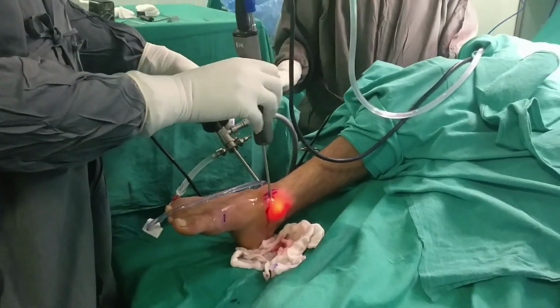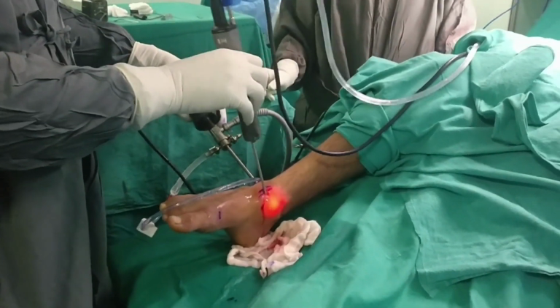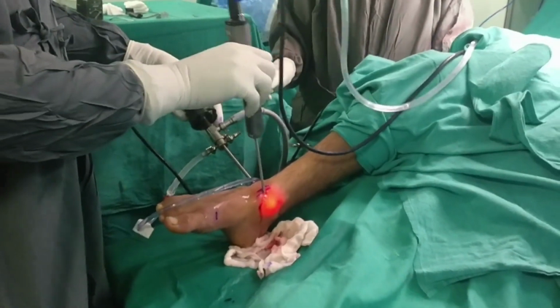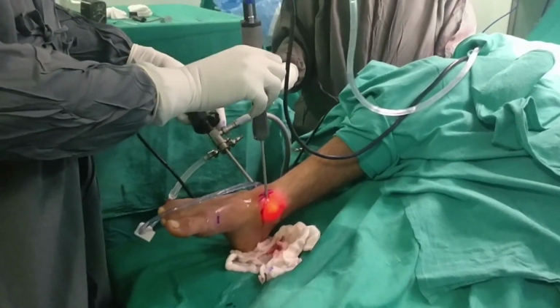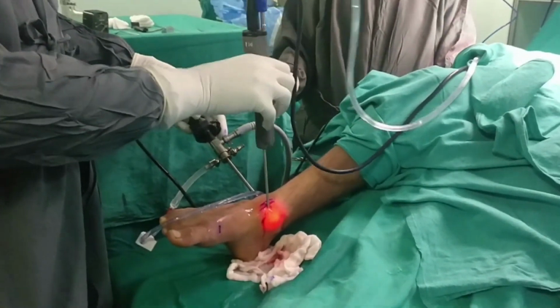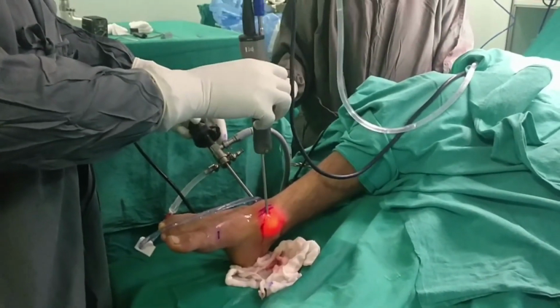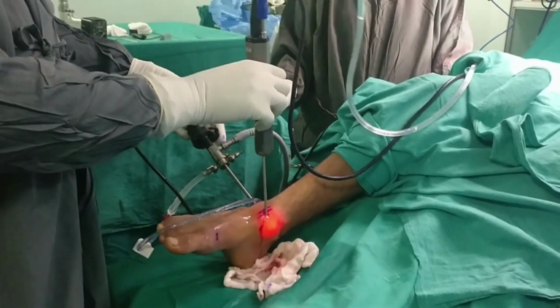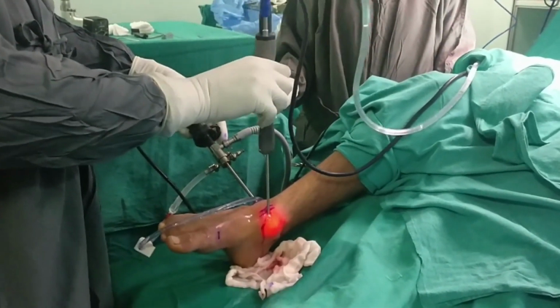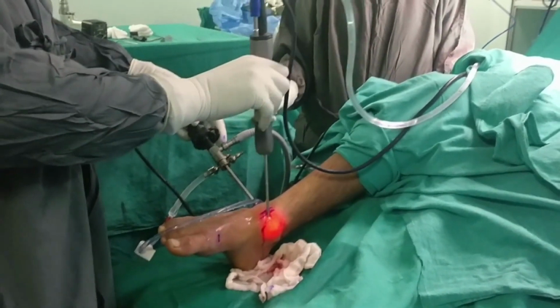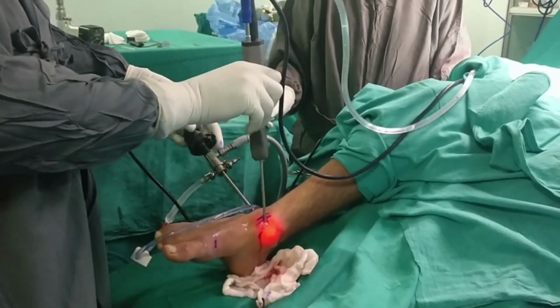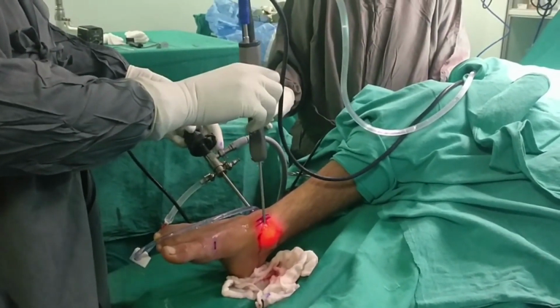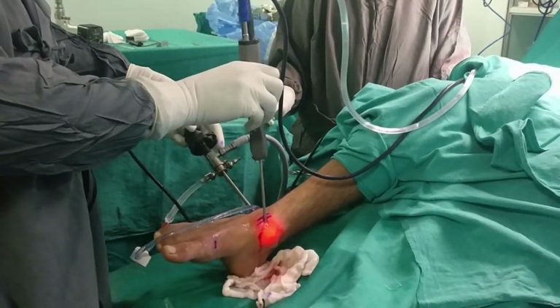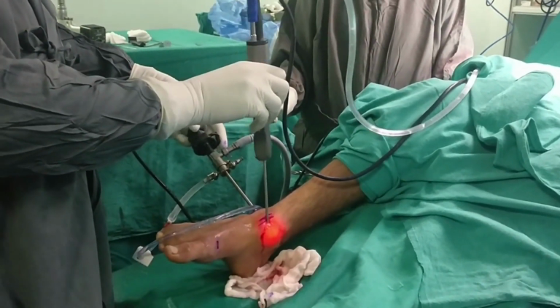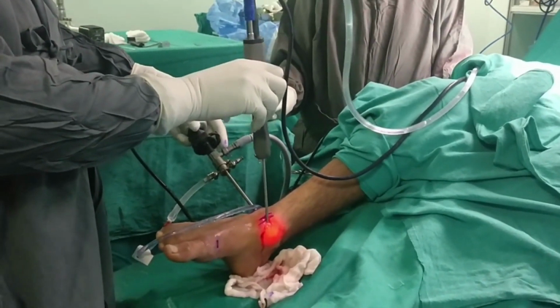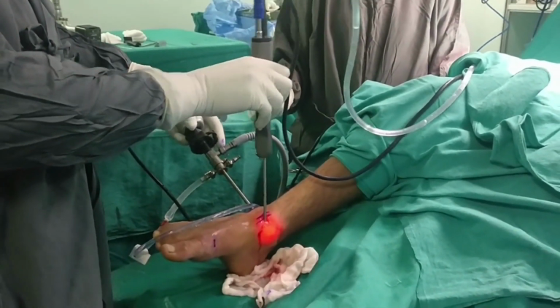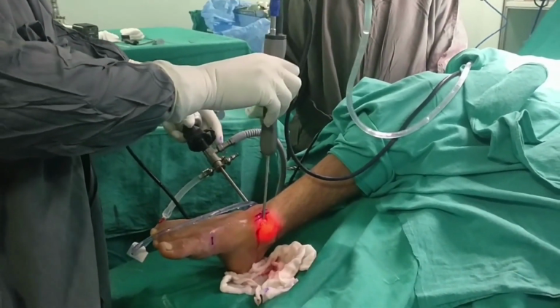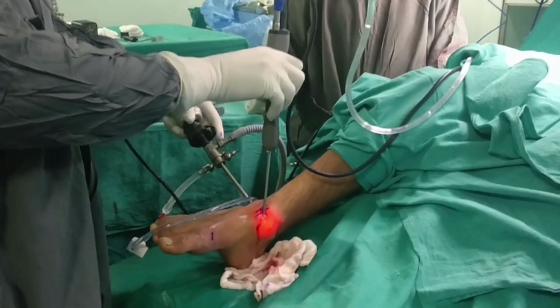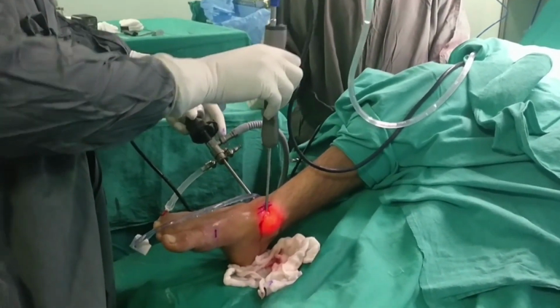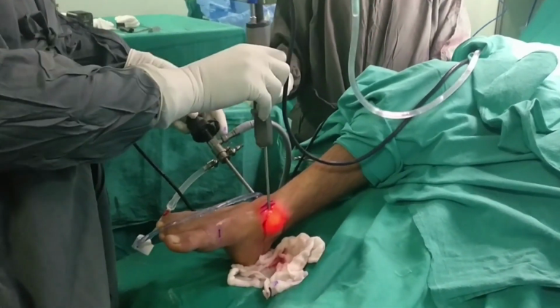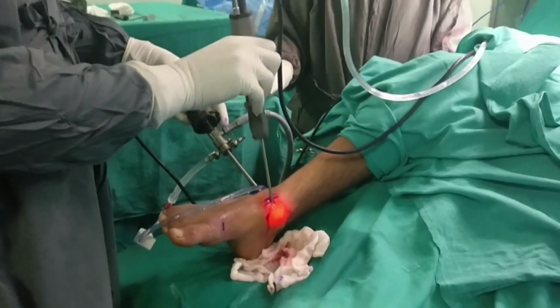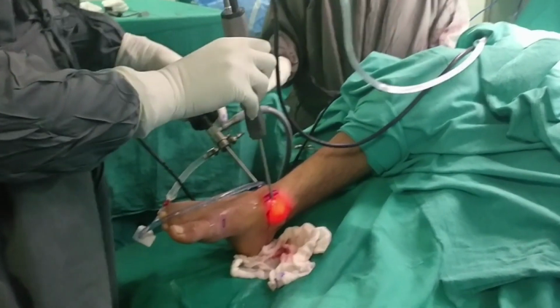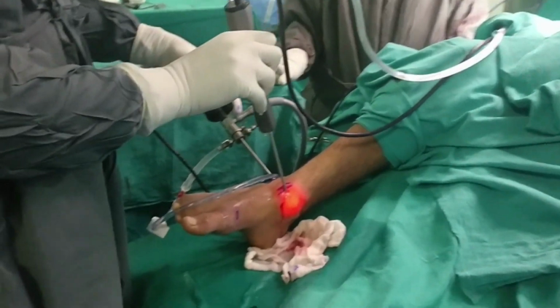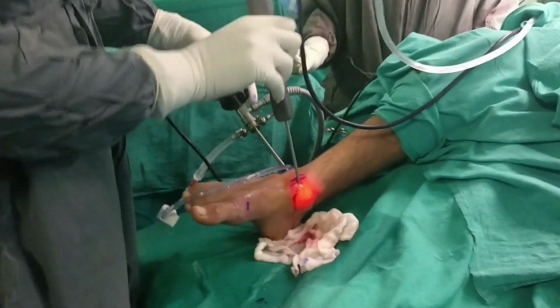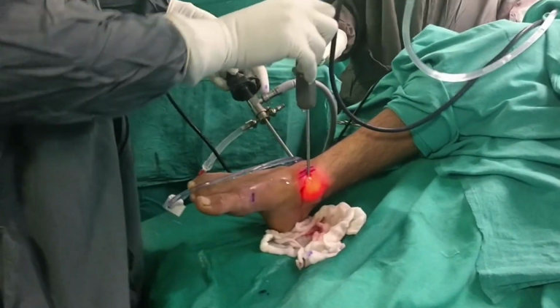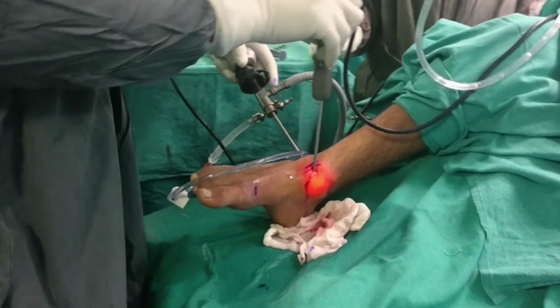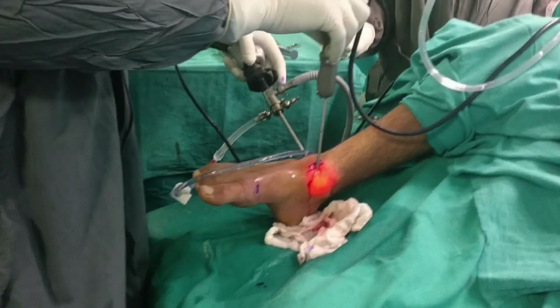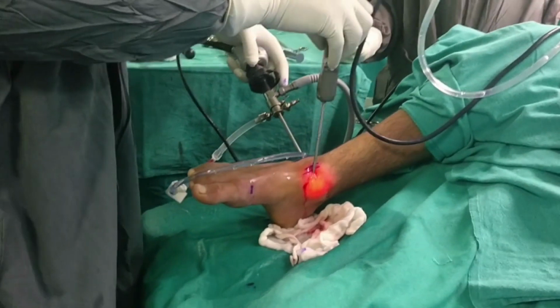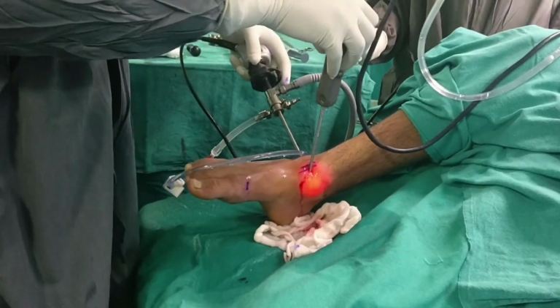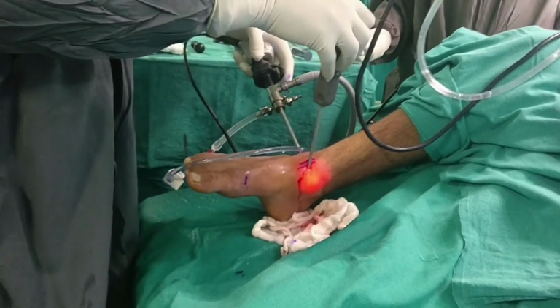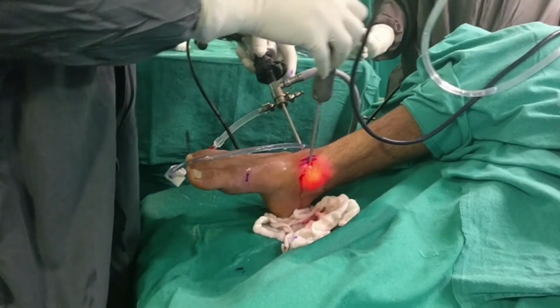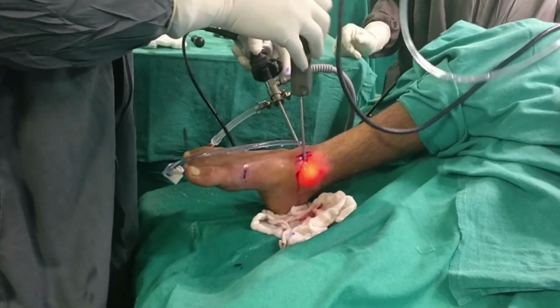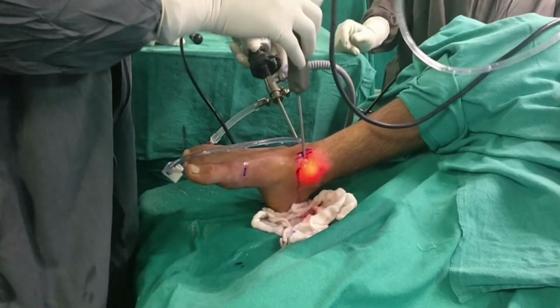Hand instruments are passed through the portals to successfully carry out the procedure.